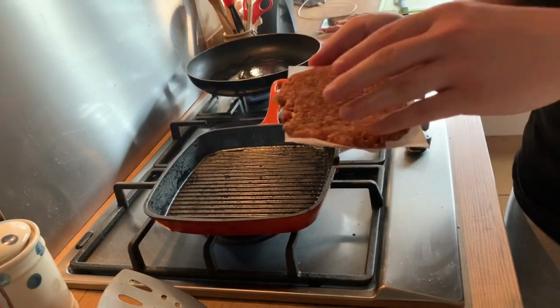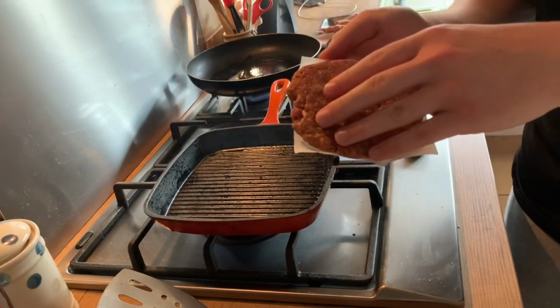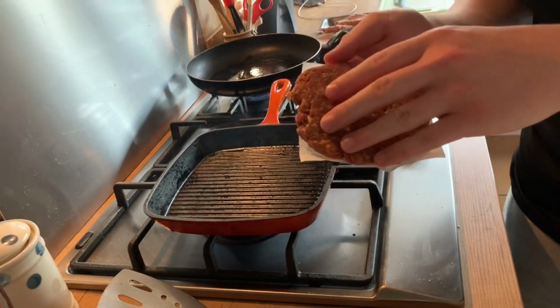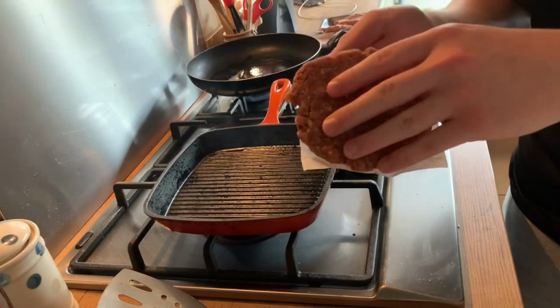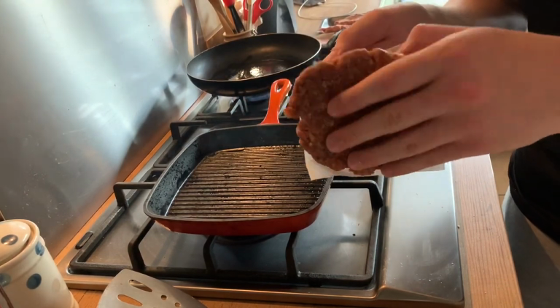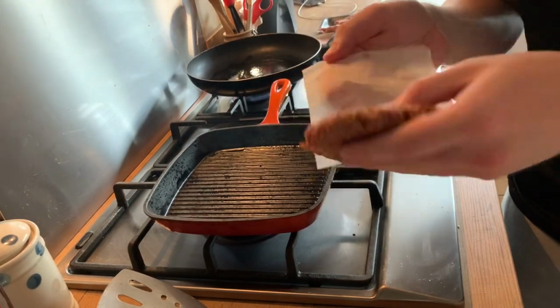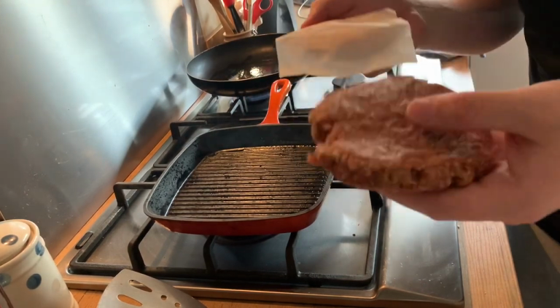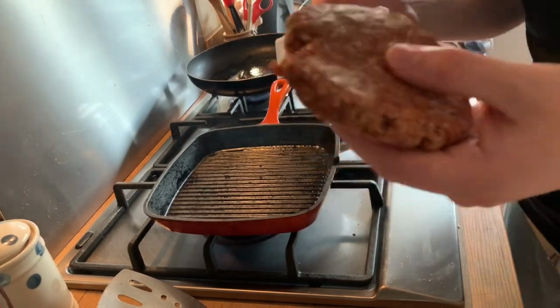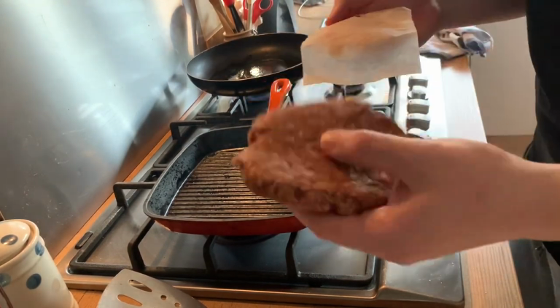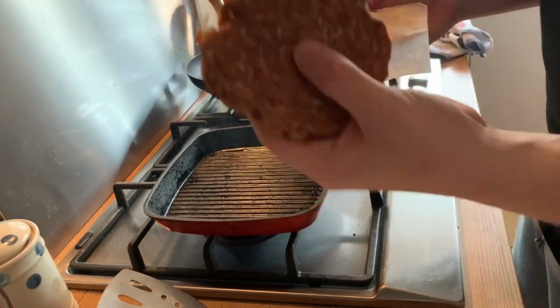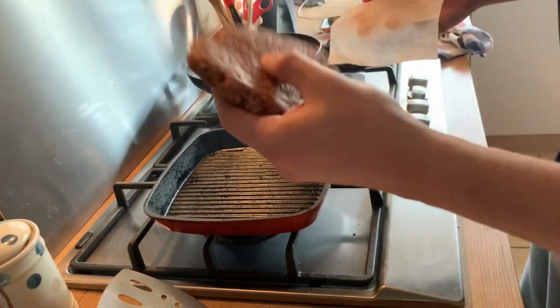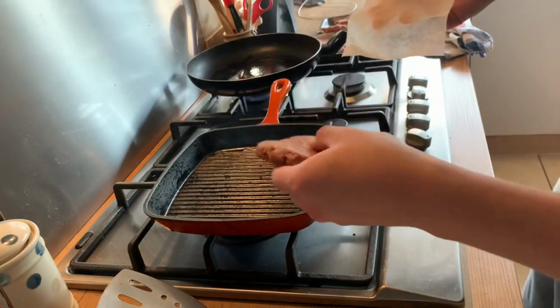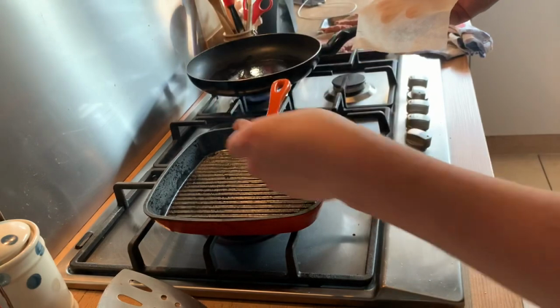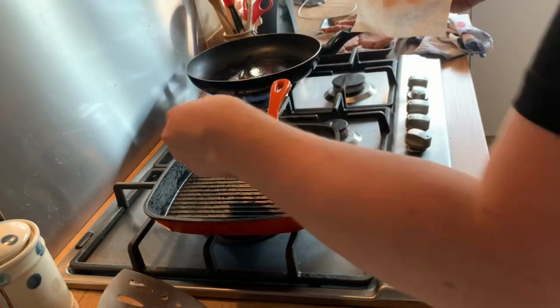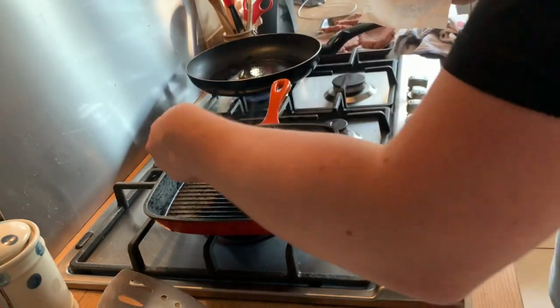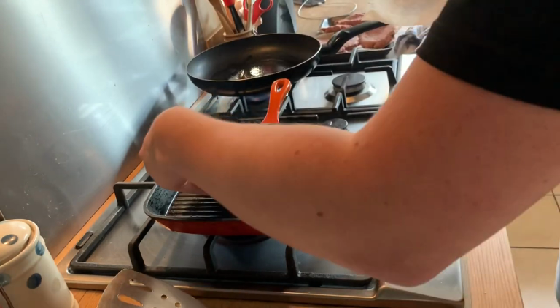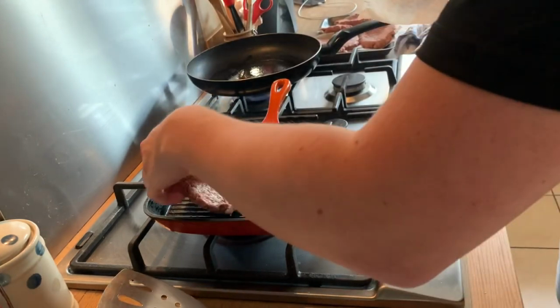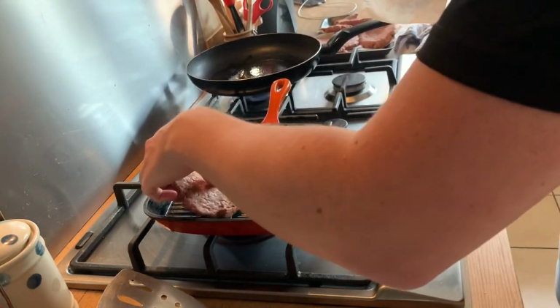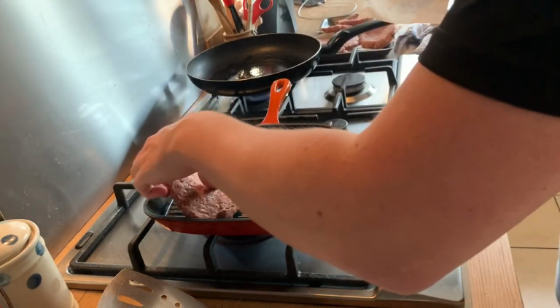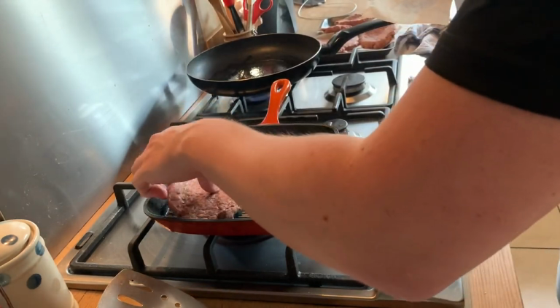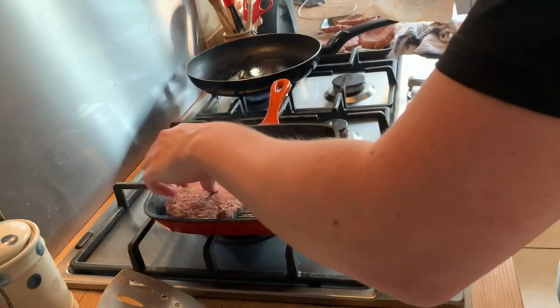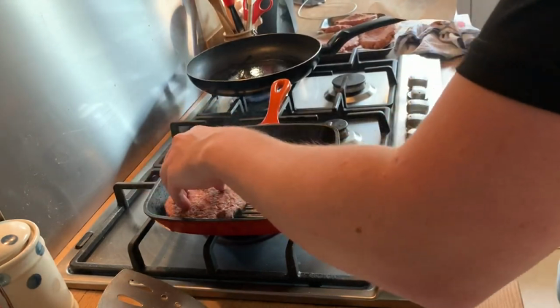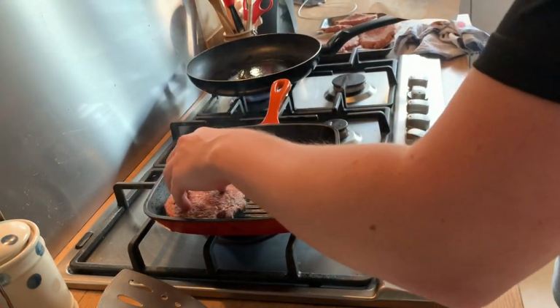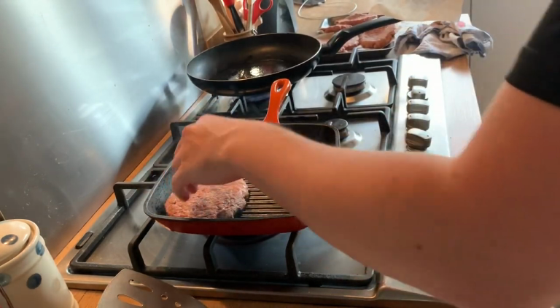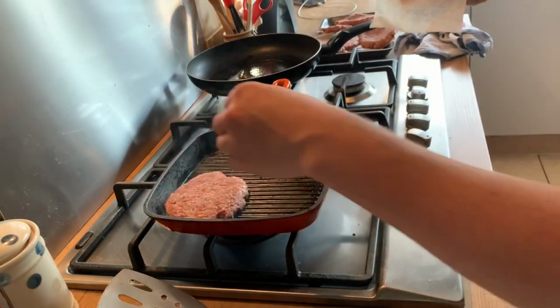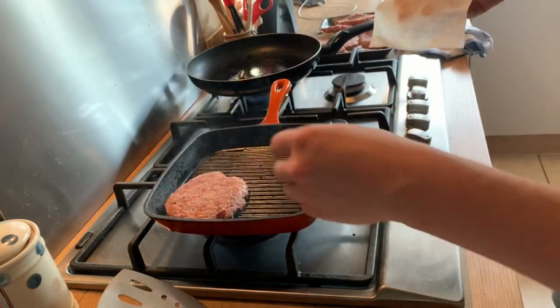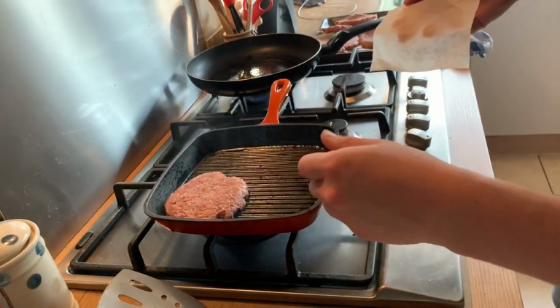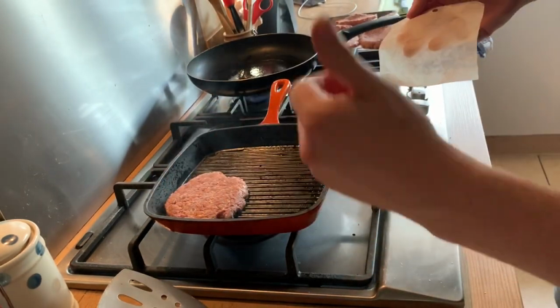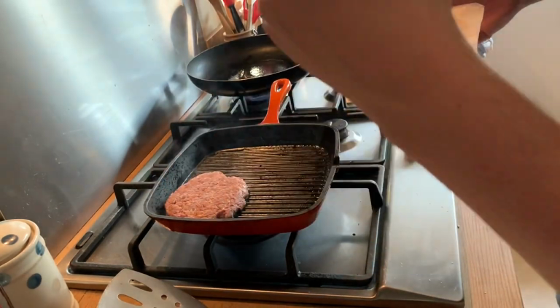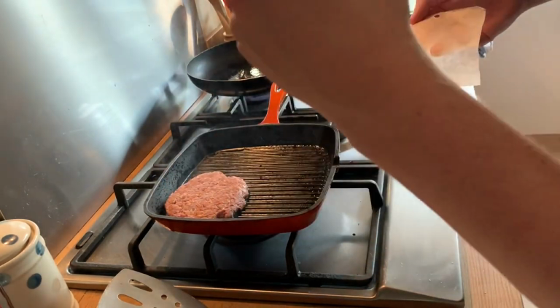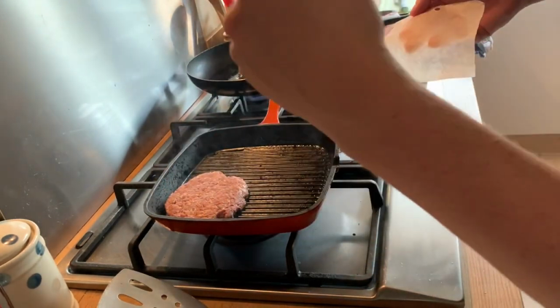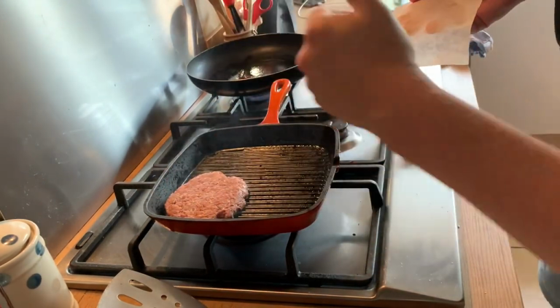So we're just going to put them on a hot heat, and it should be crispy. Satisfying.